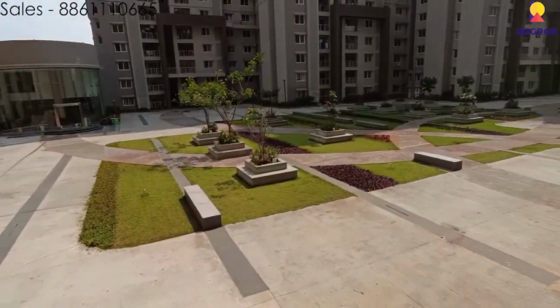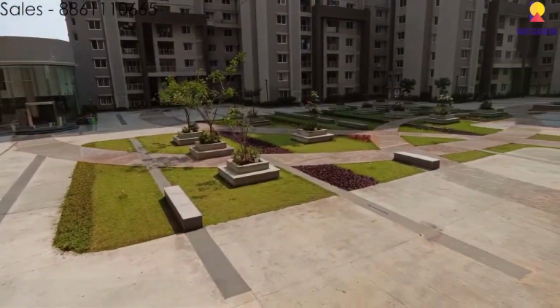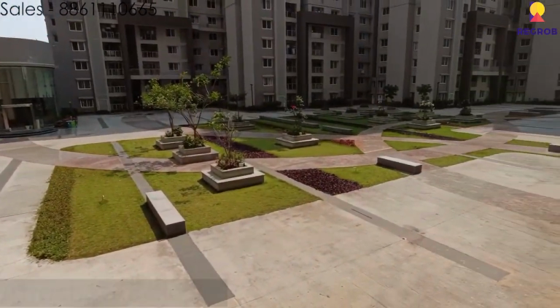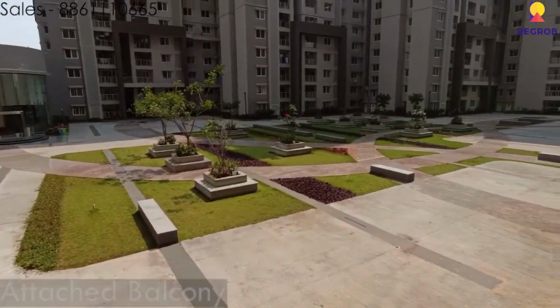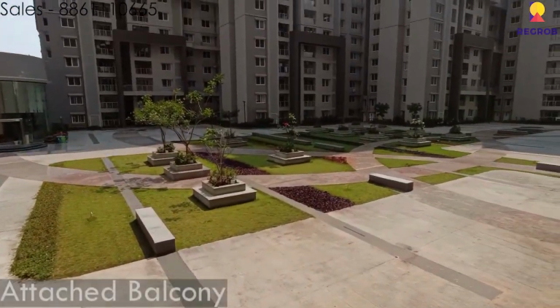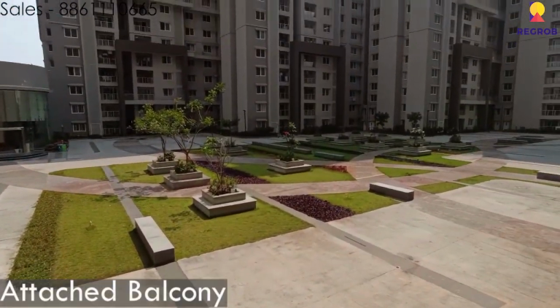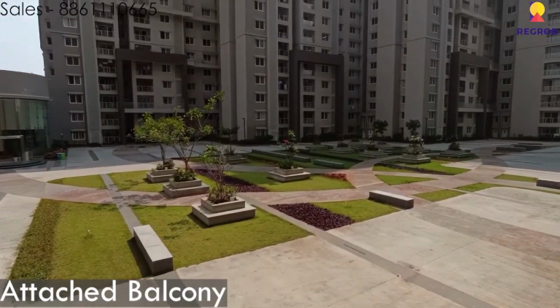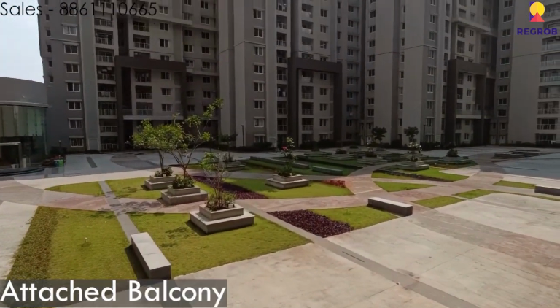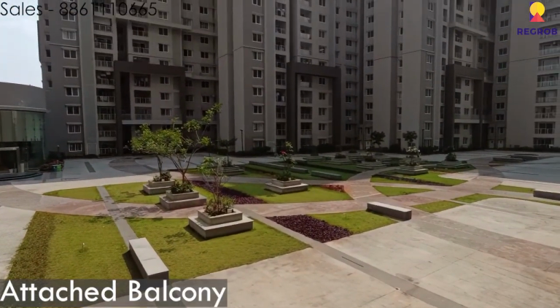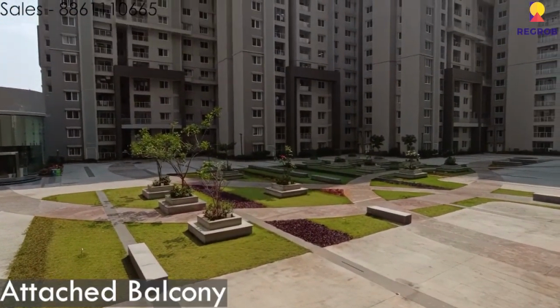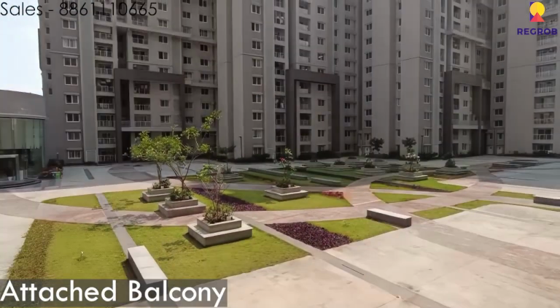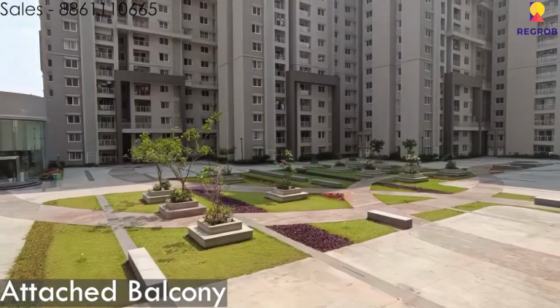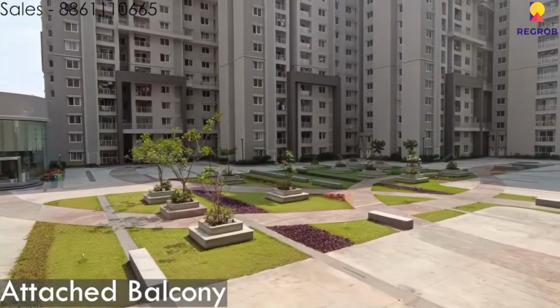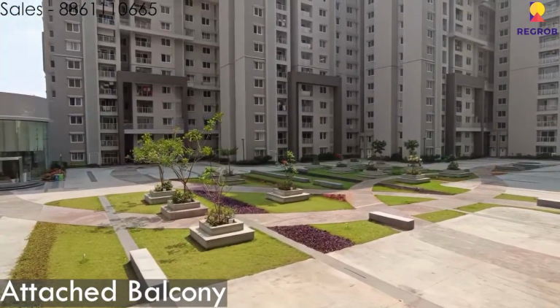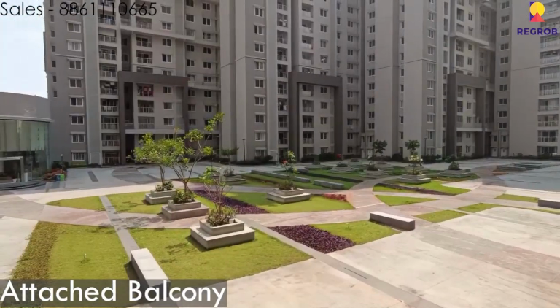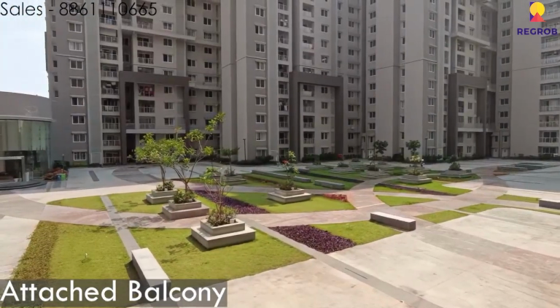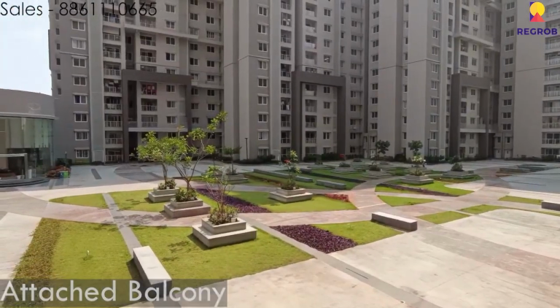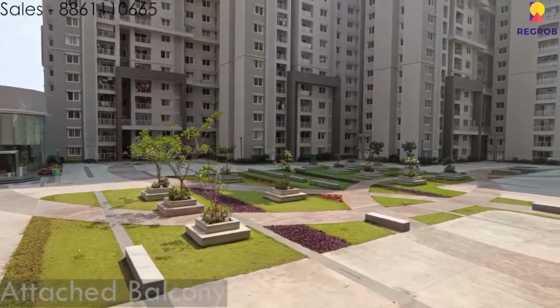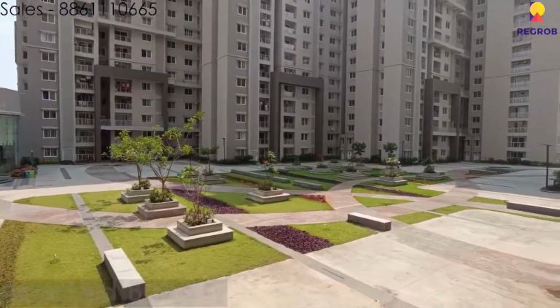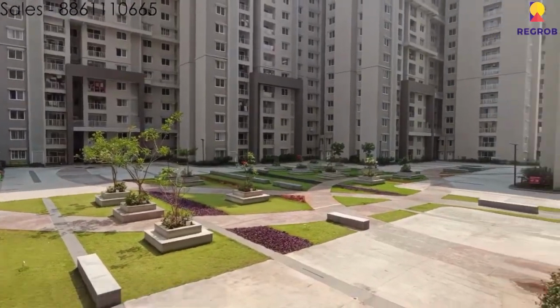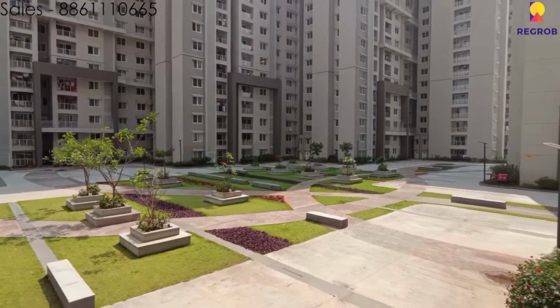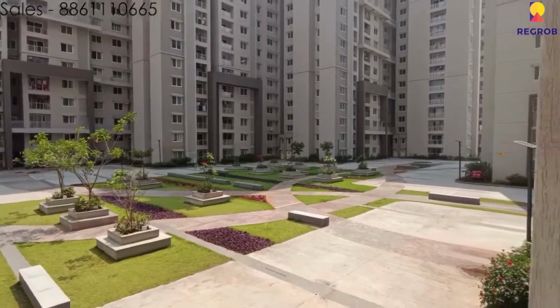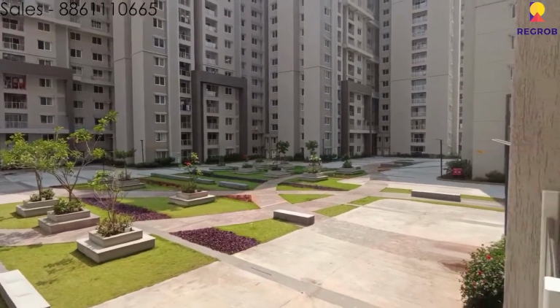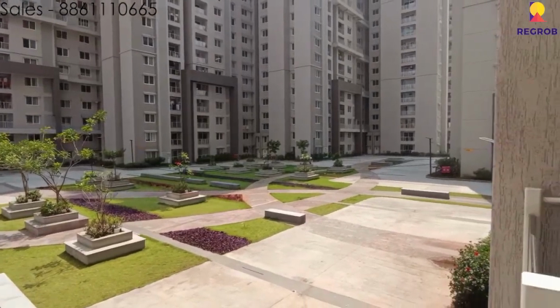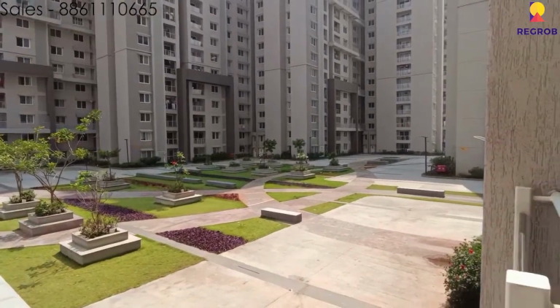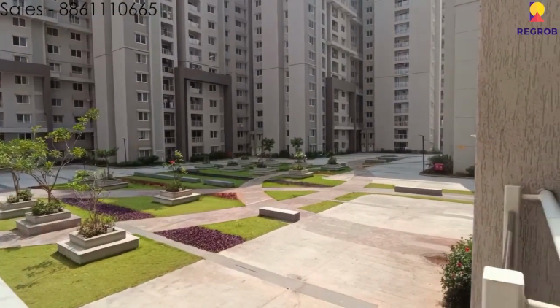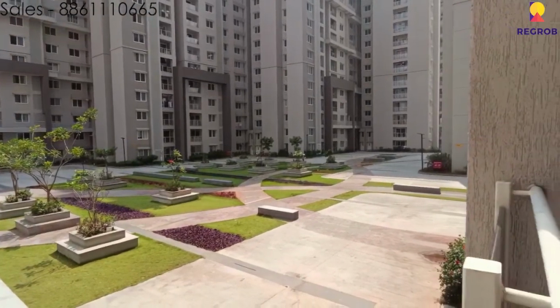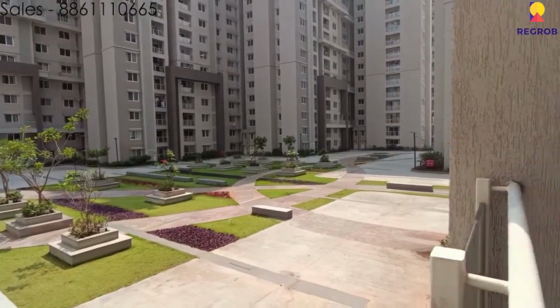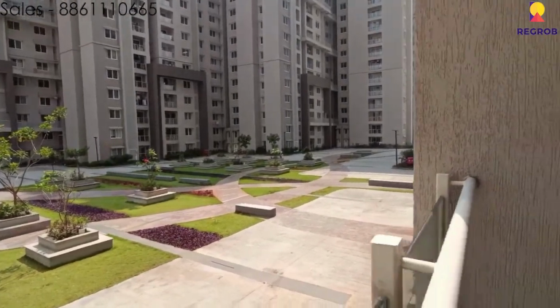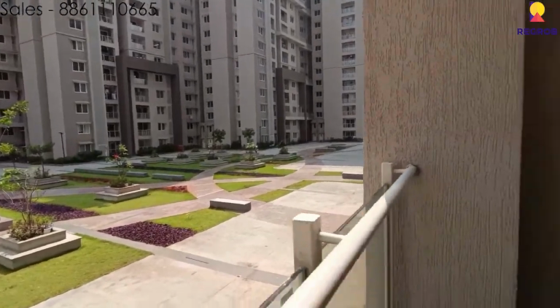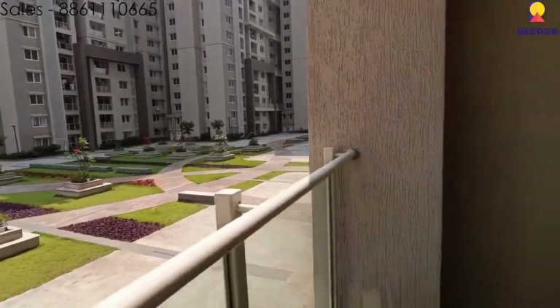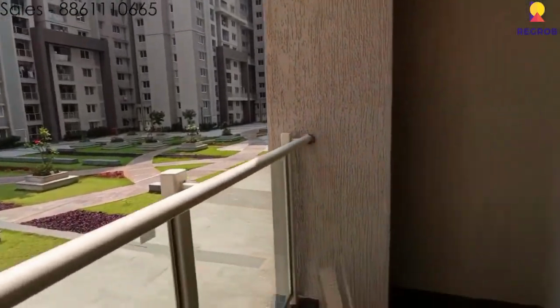Here is the attached balcony in the living room. As you can see, it gives you a good view of the property.